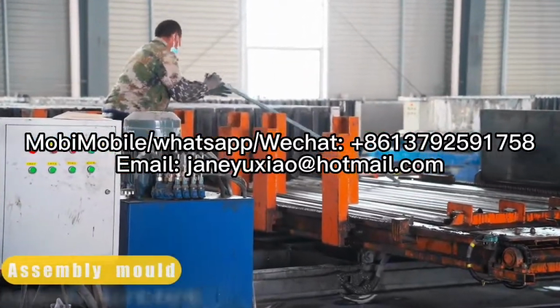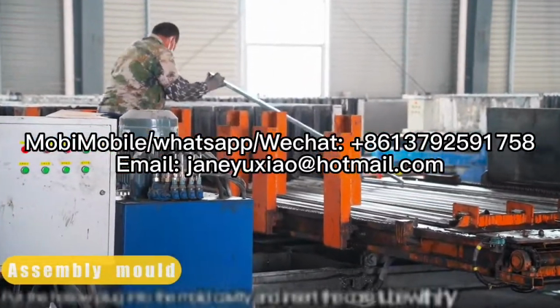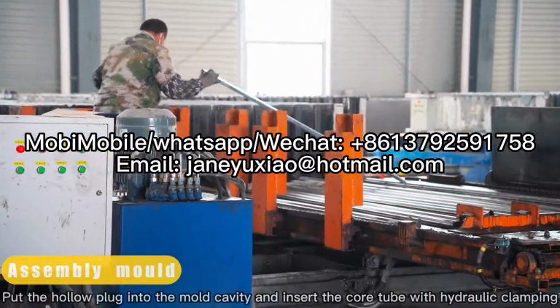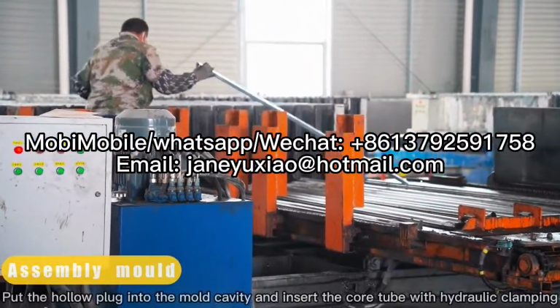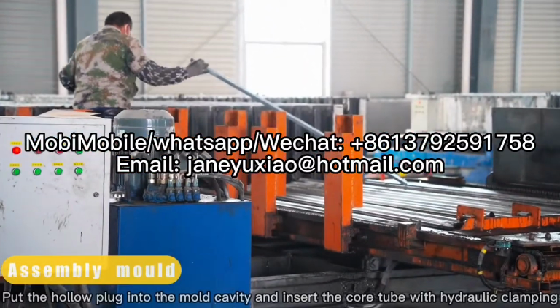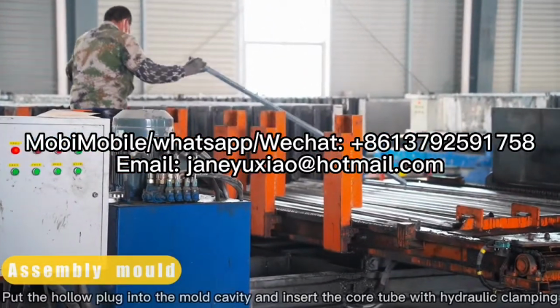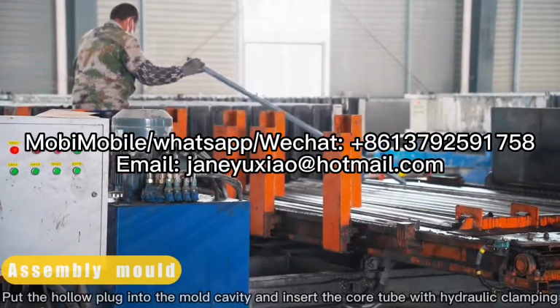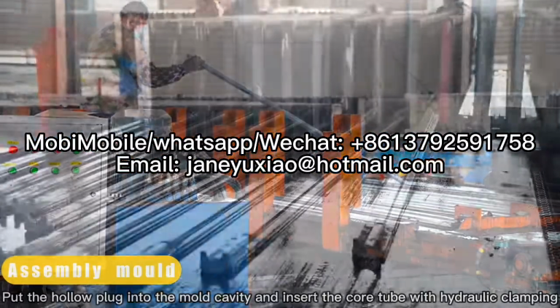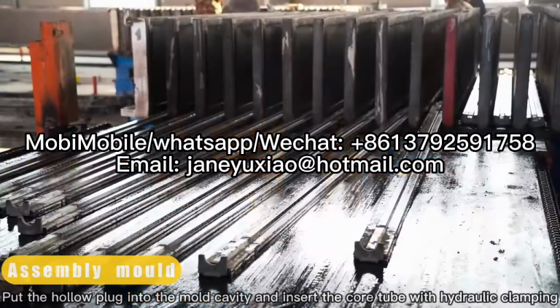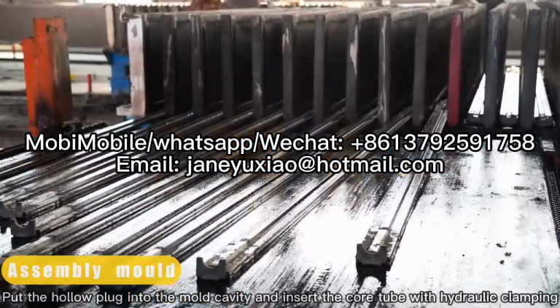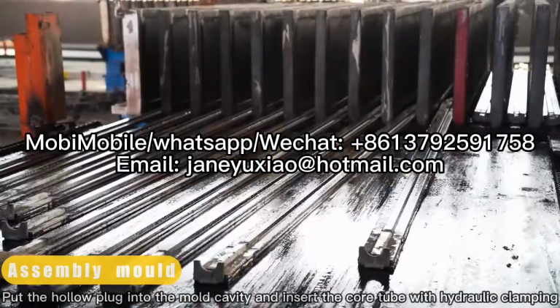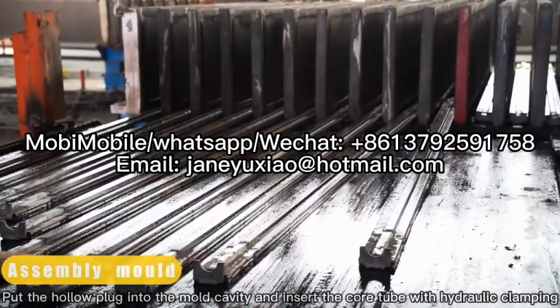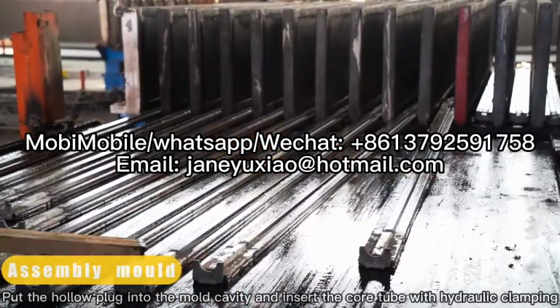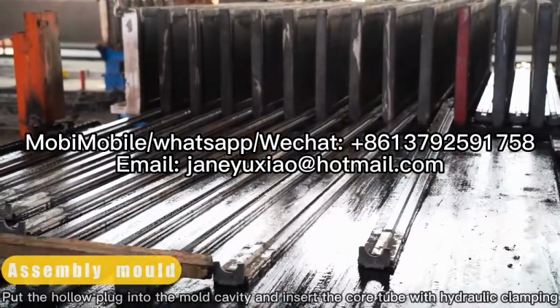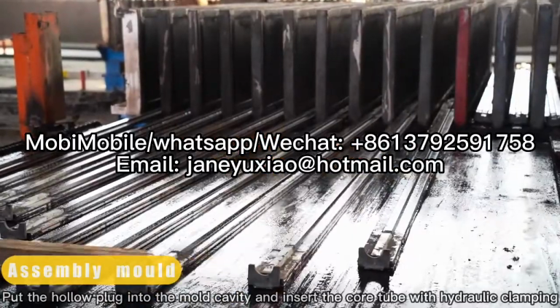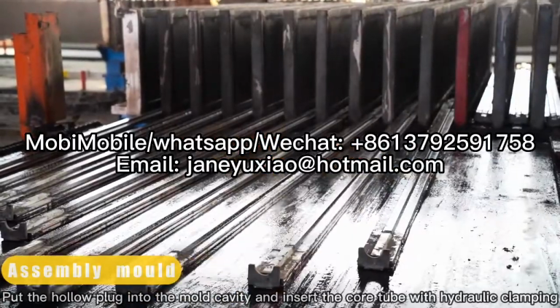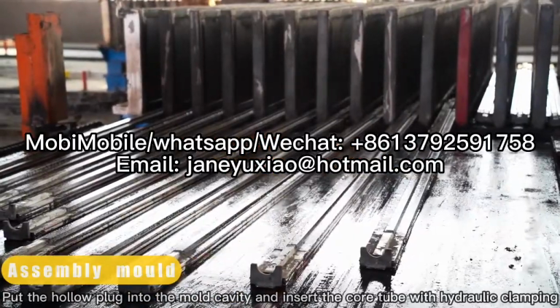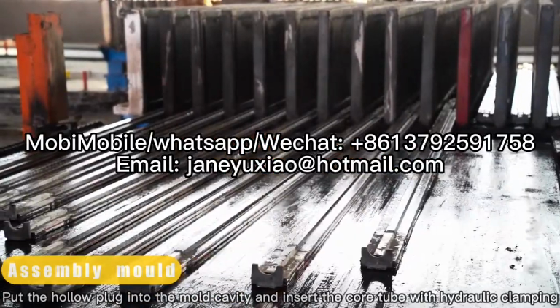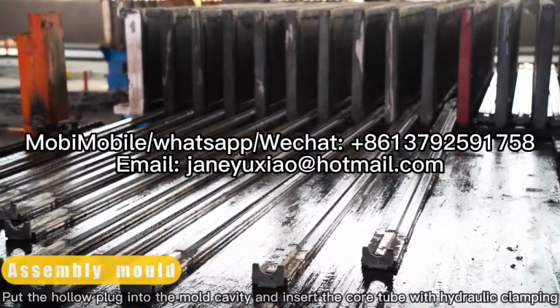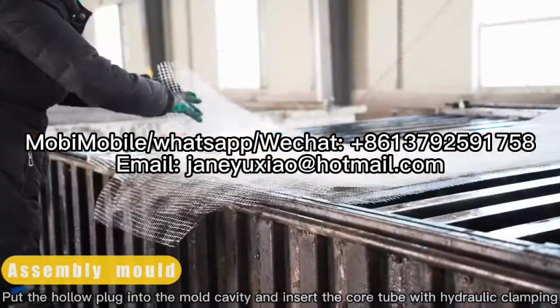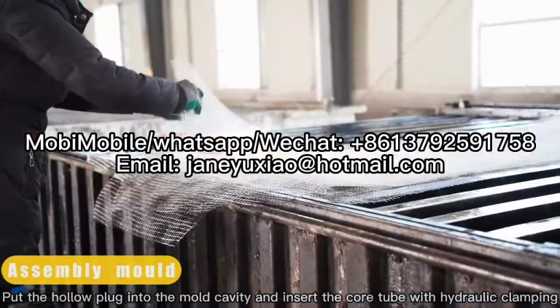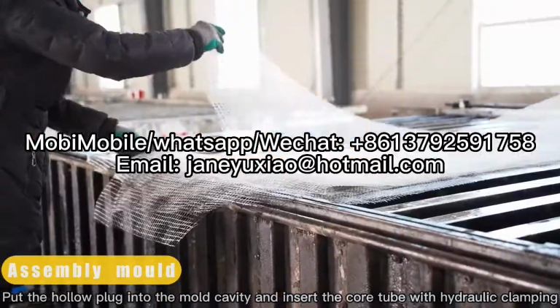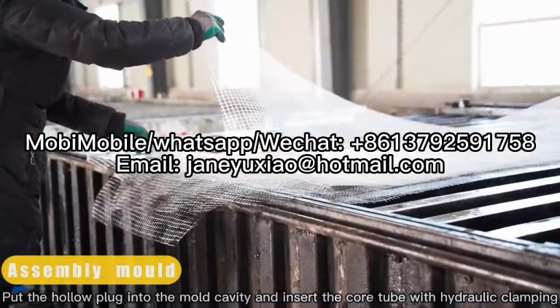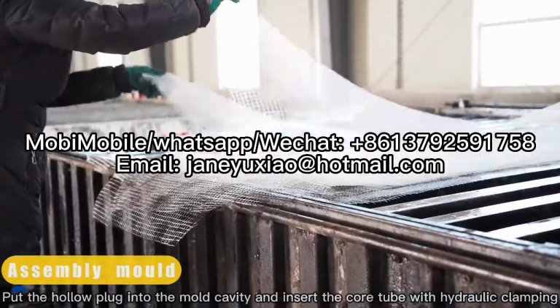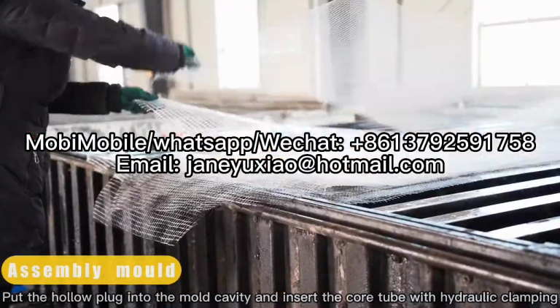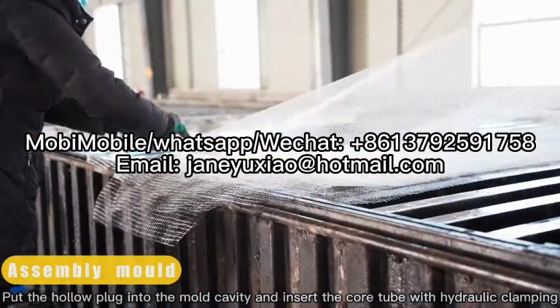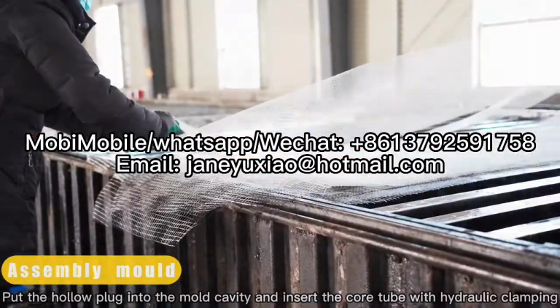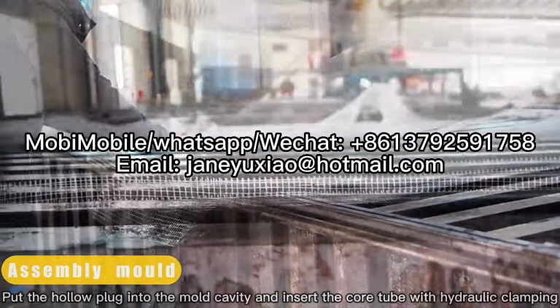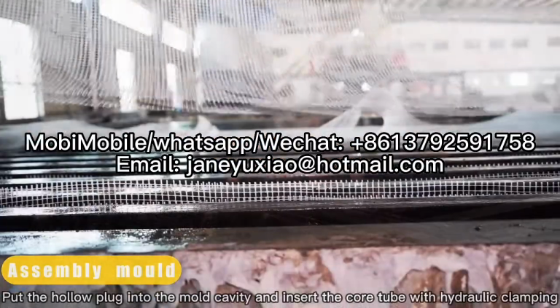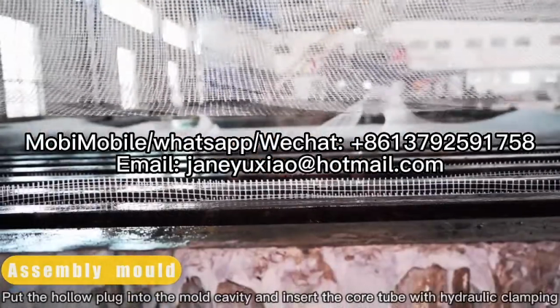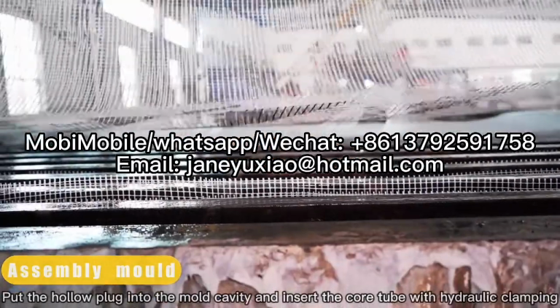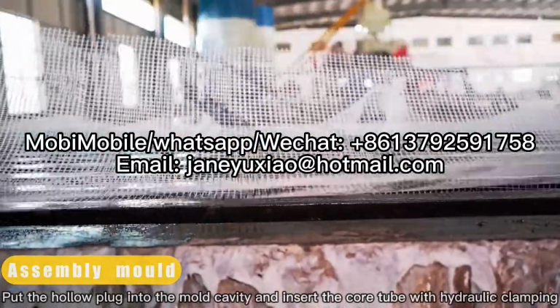Put the hollow plug into the mold cavity and insert a core tube with hydraulic clamping.